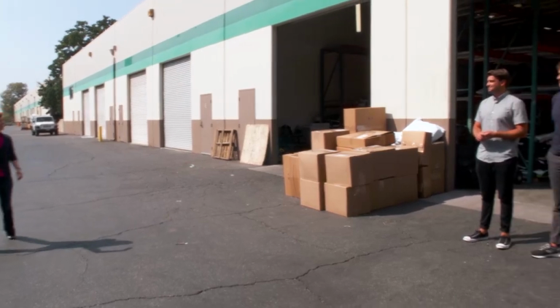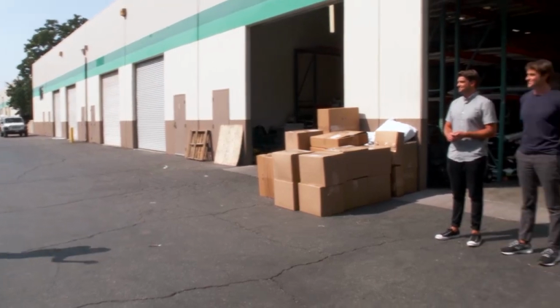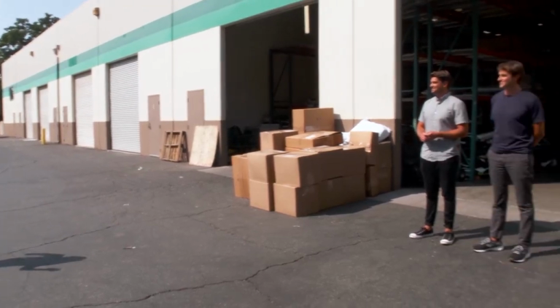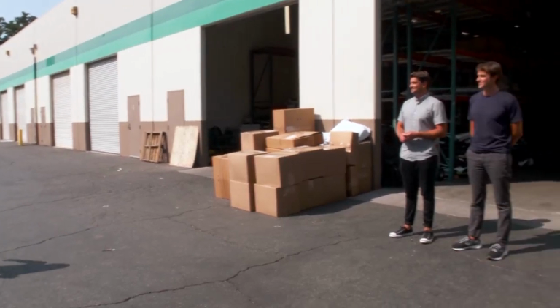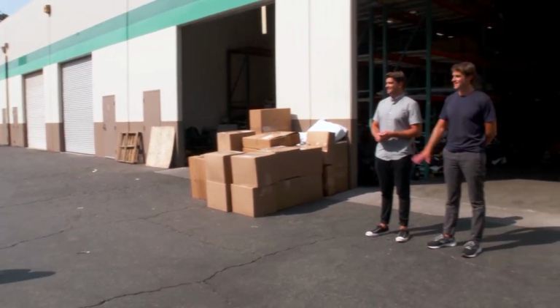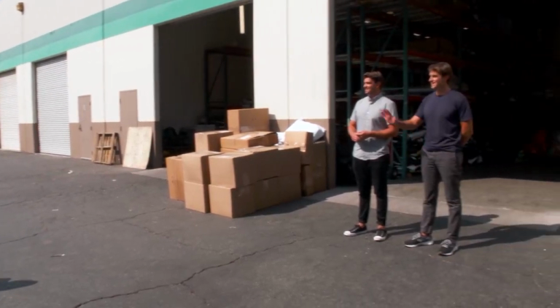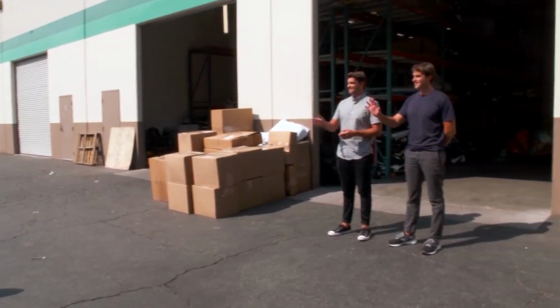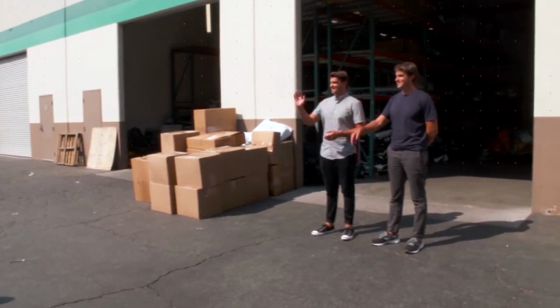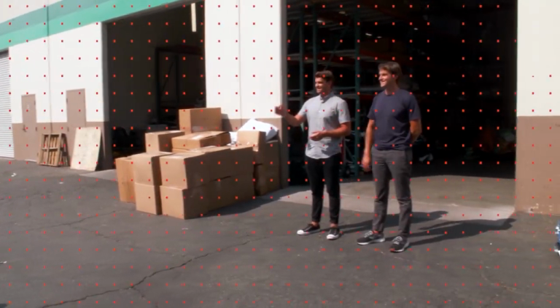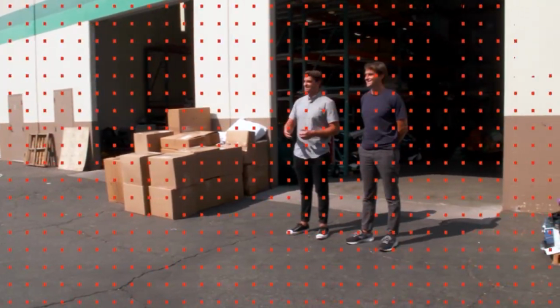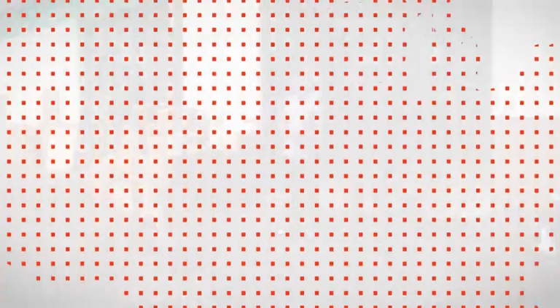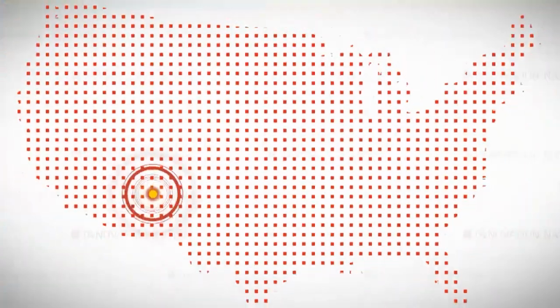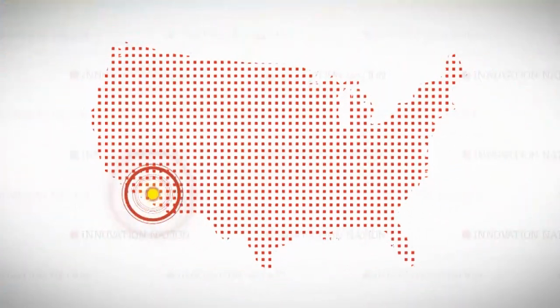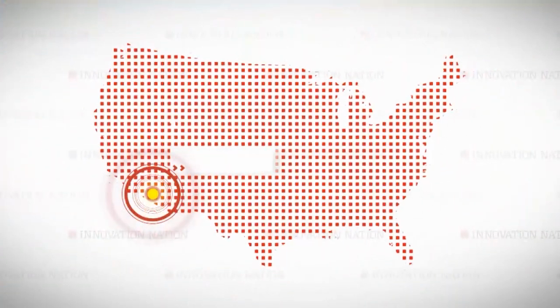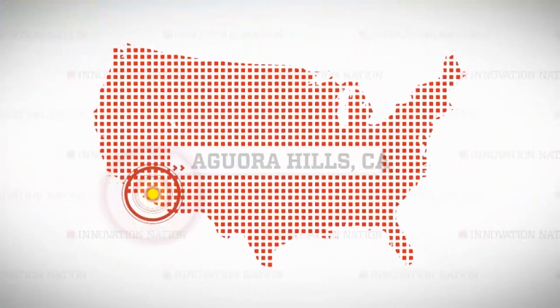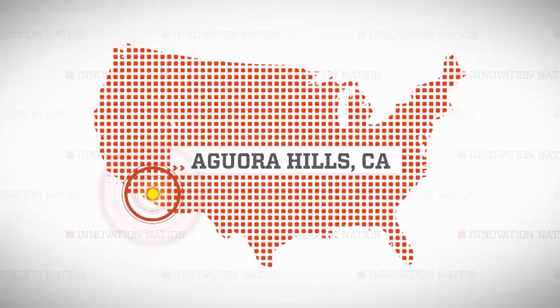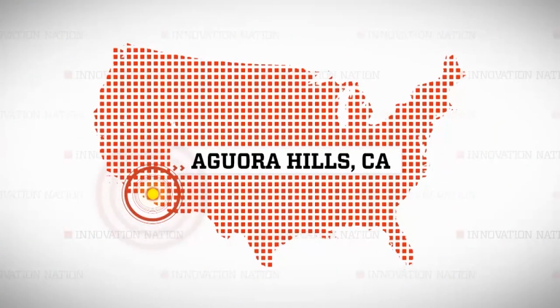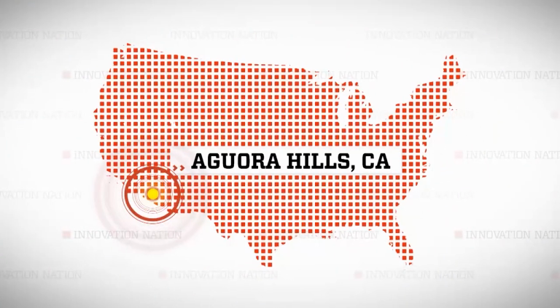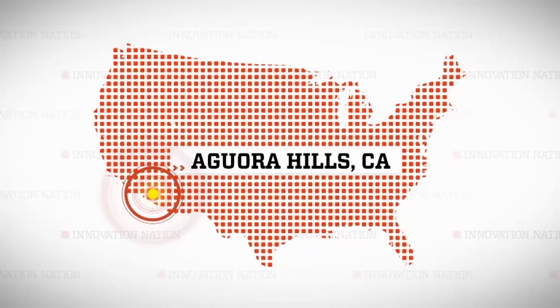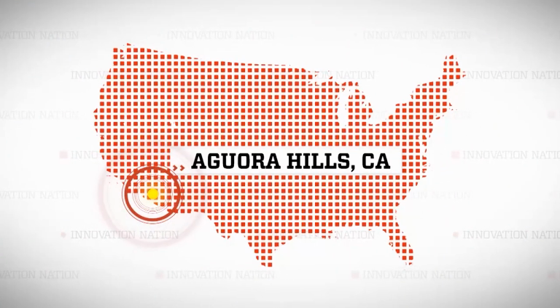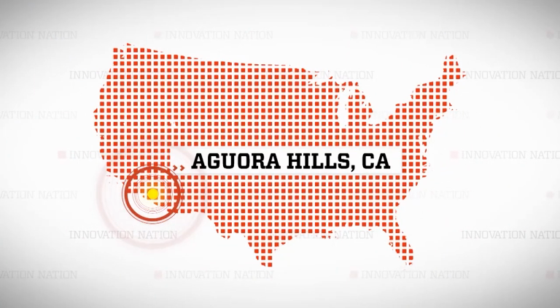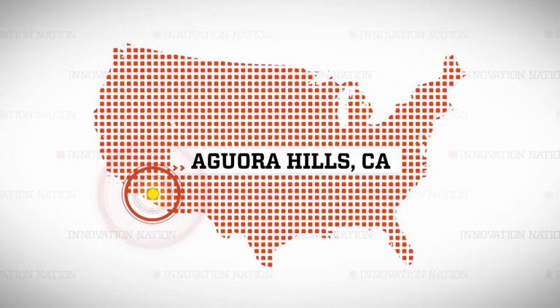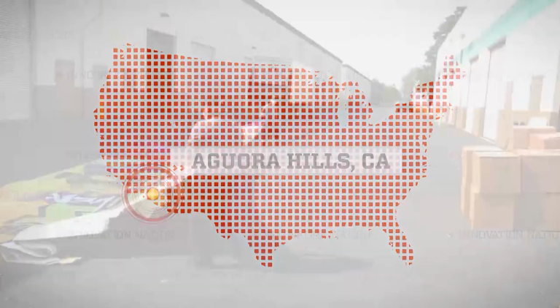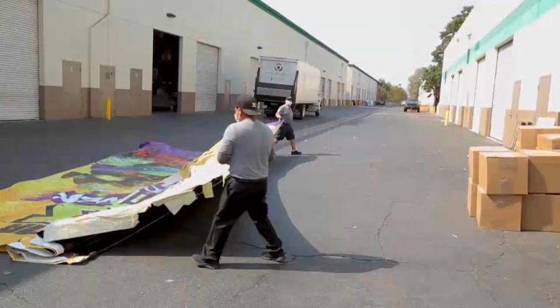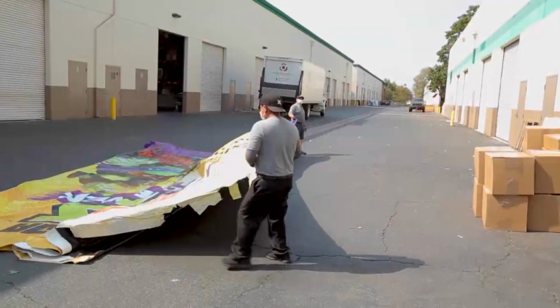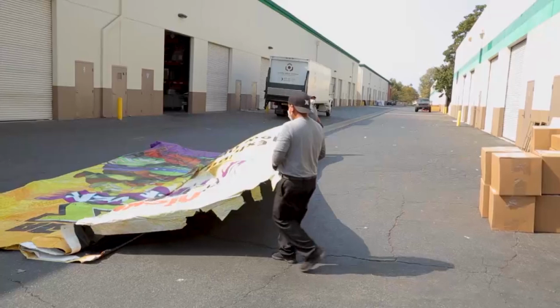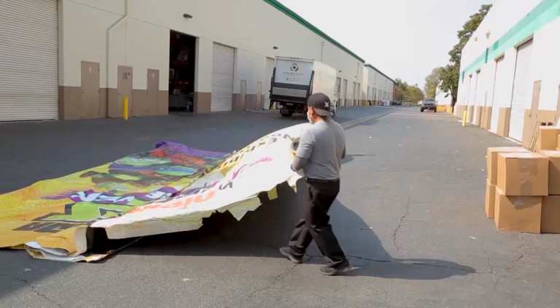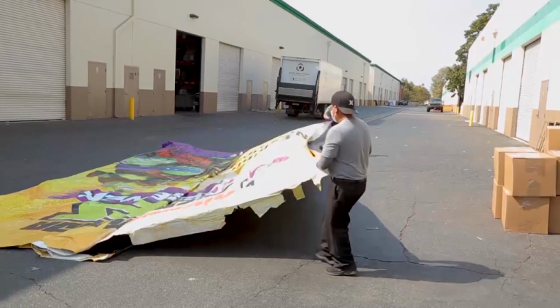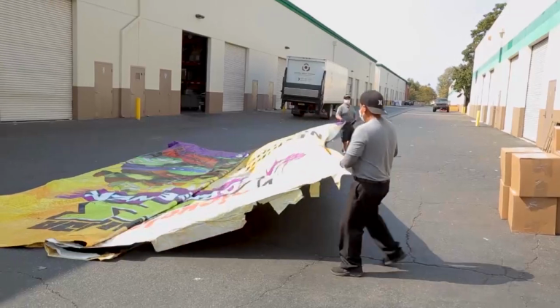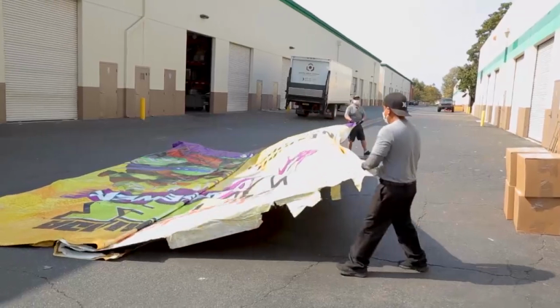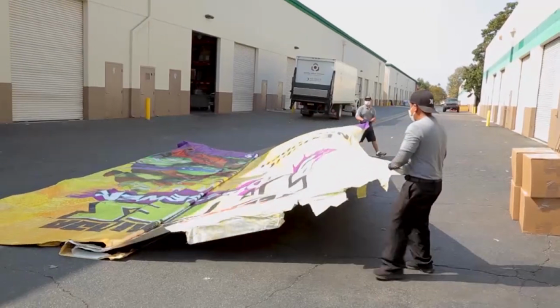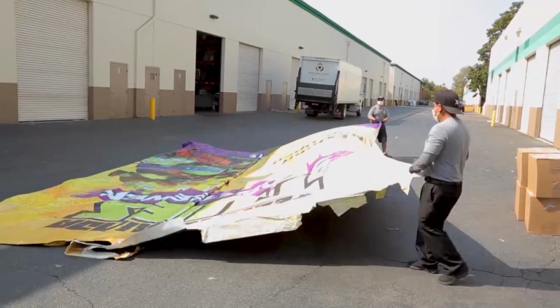I'm Allie! I visited them in Agoura Hills, California, to see how the process unfolds.